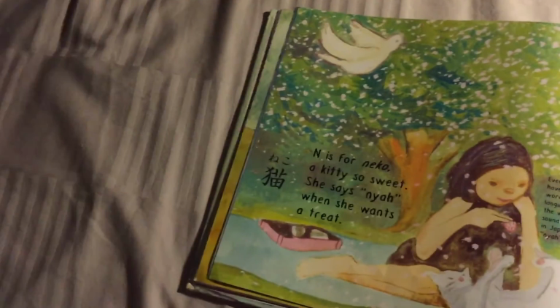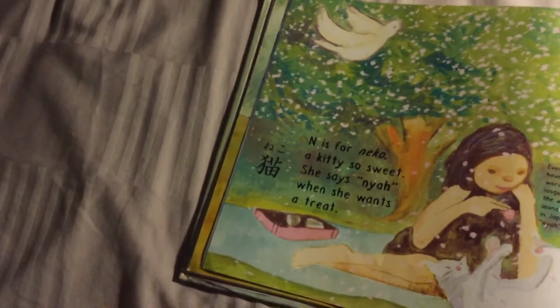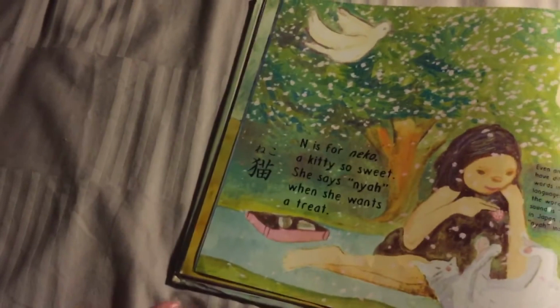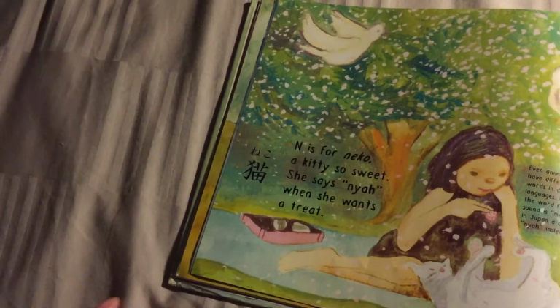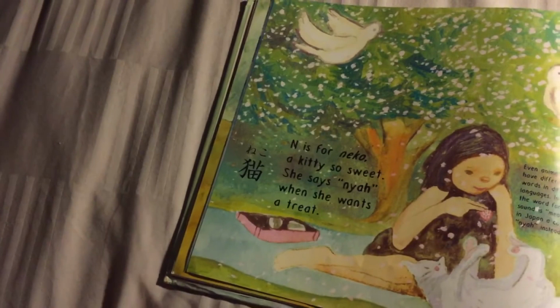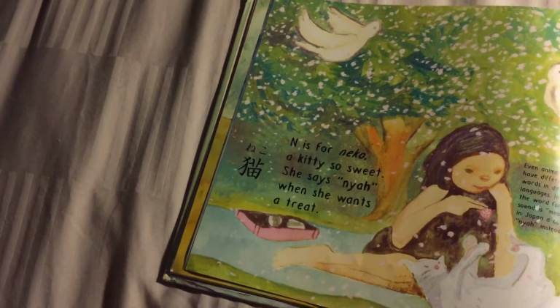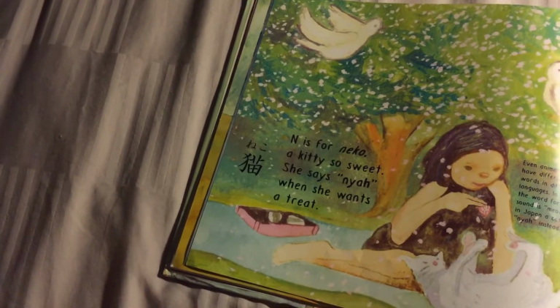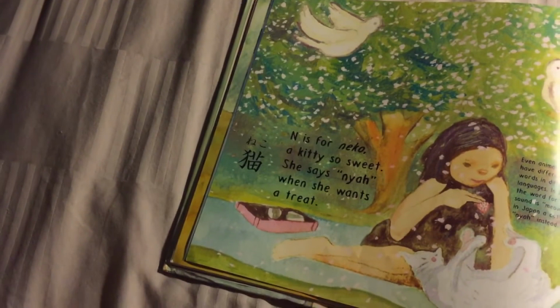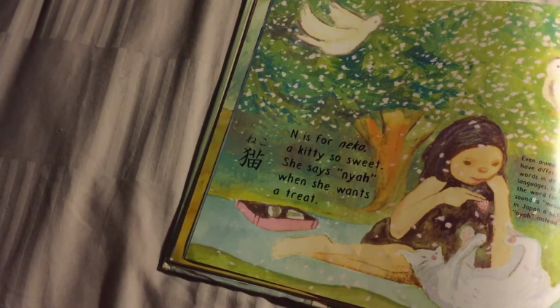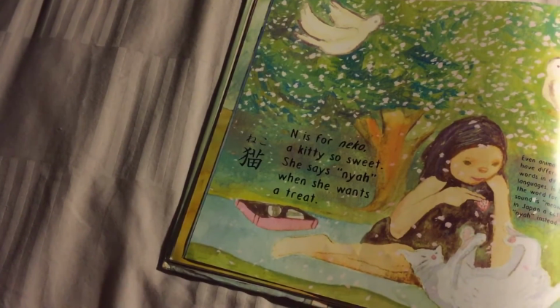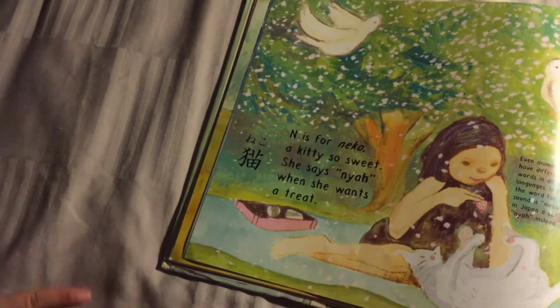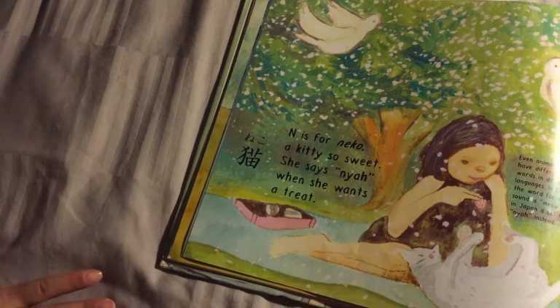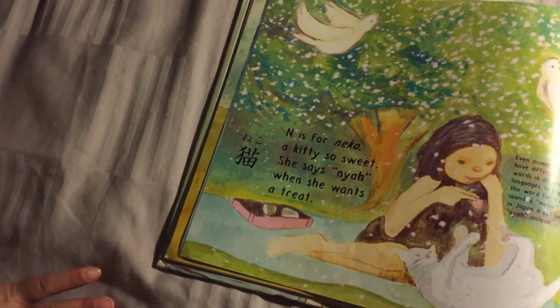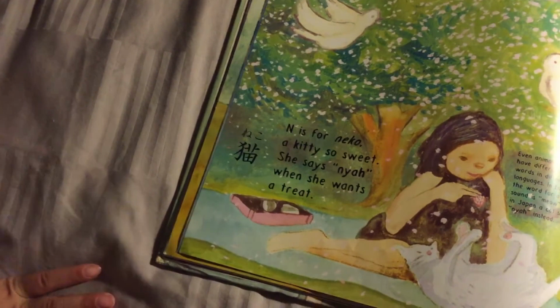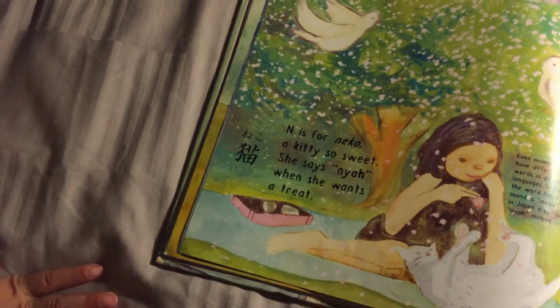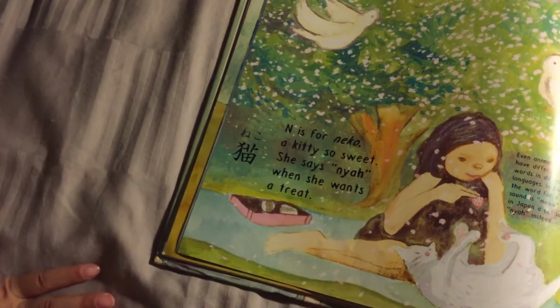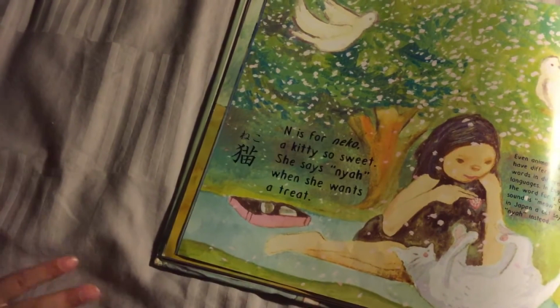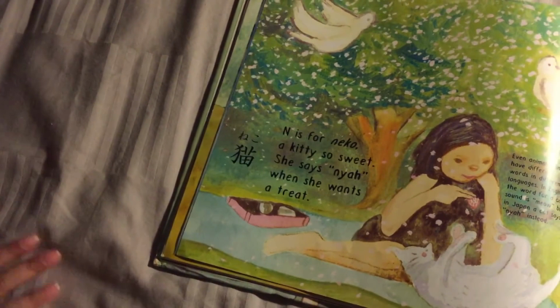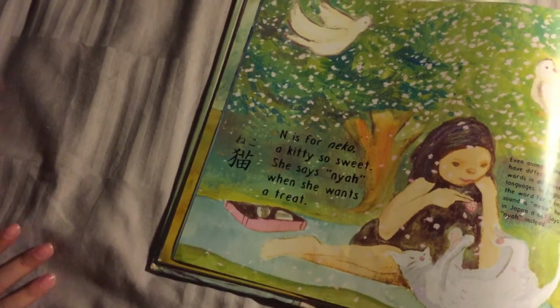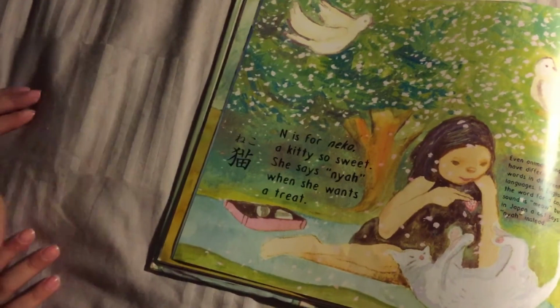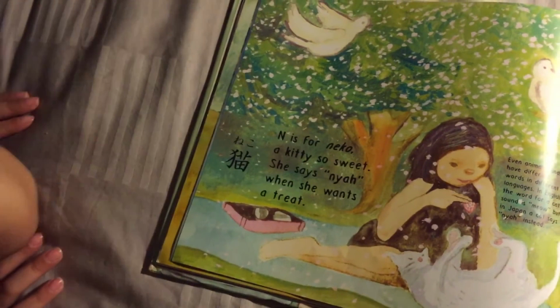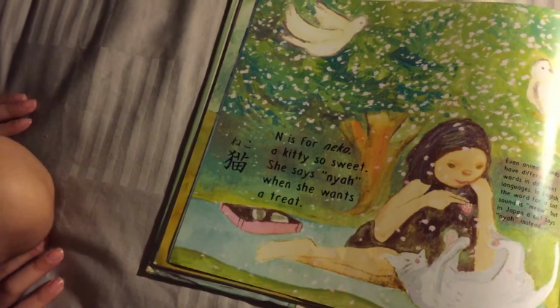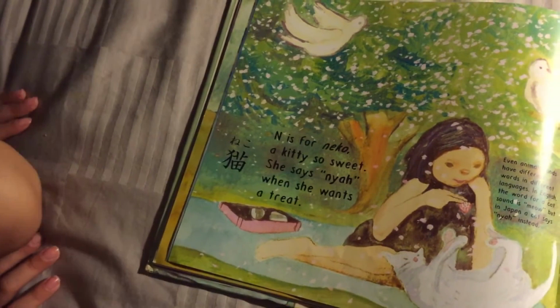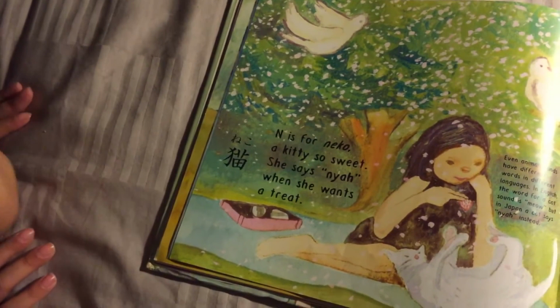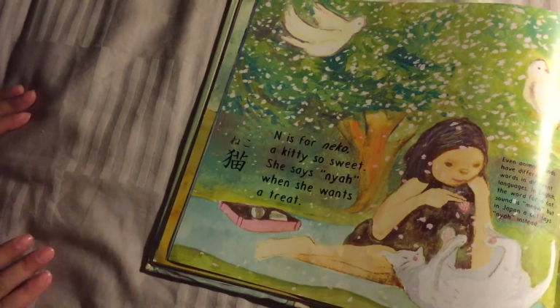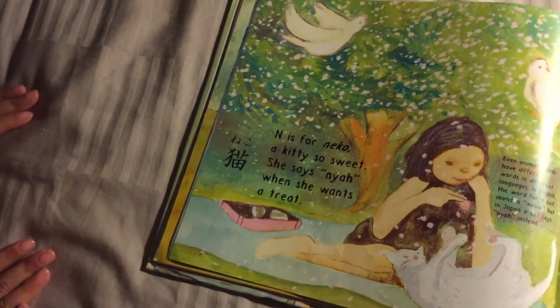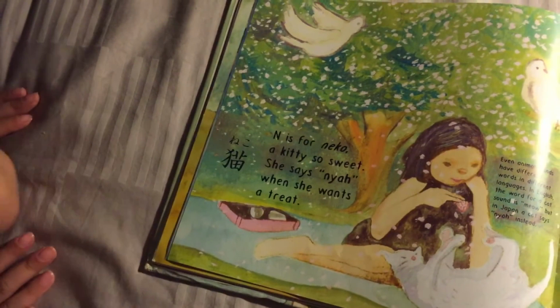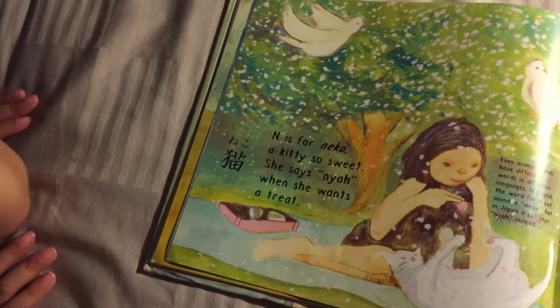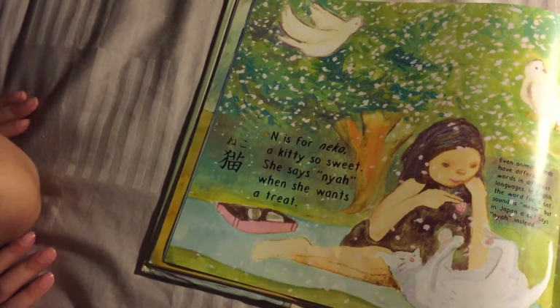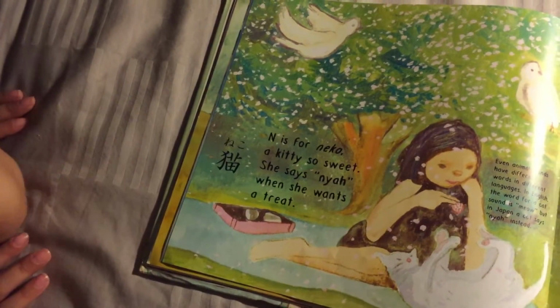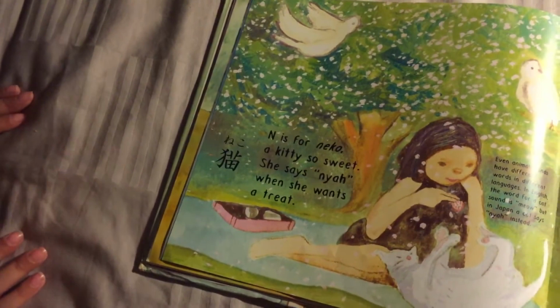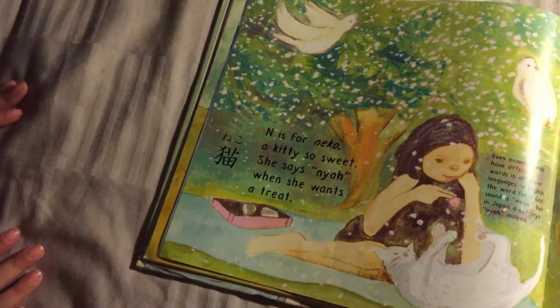N is for Neko — a kitty so sweet. She says Nya when she wants a treat.